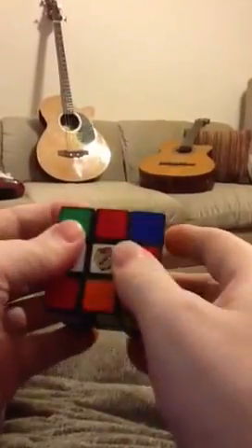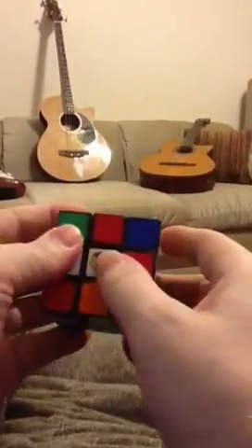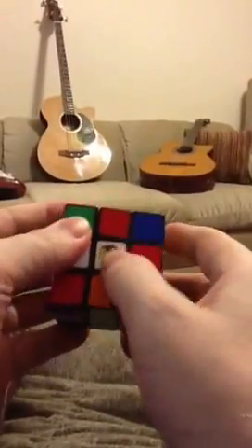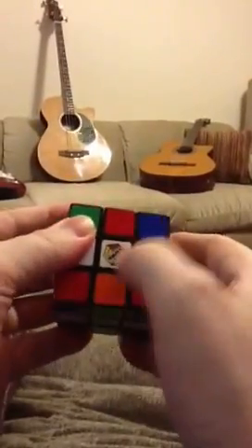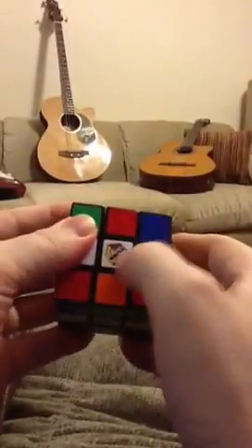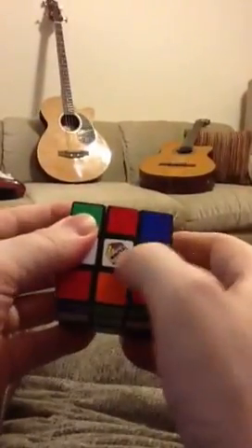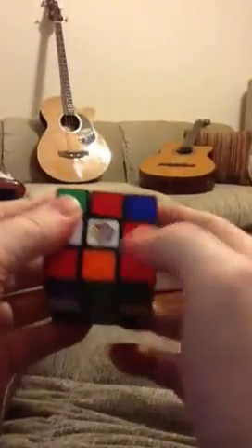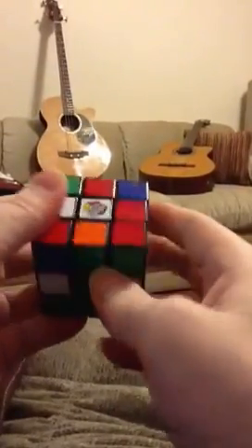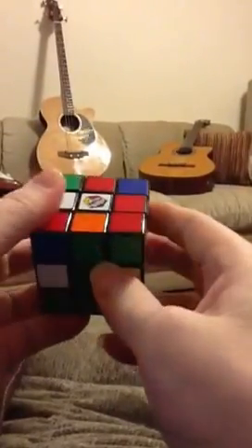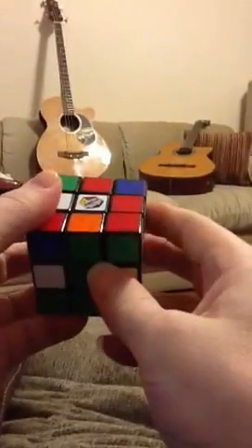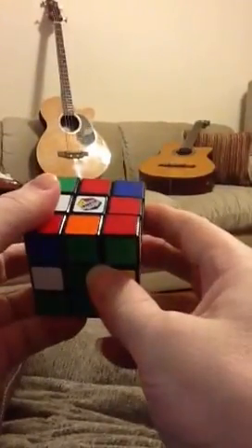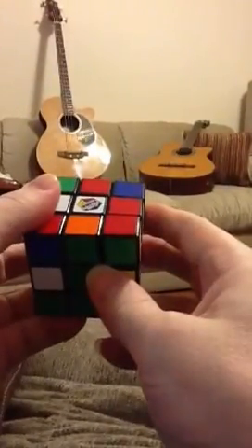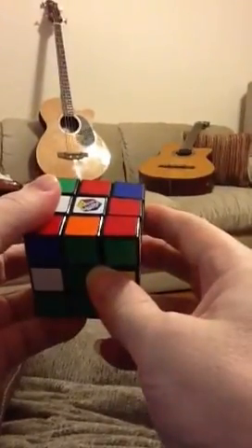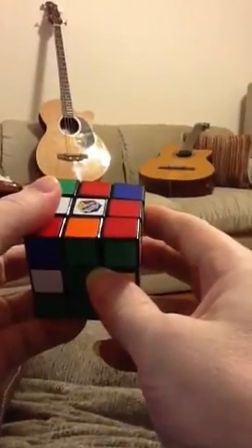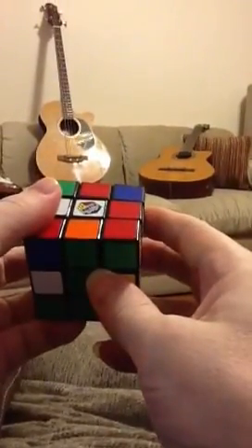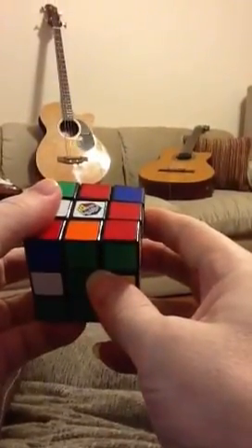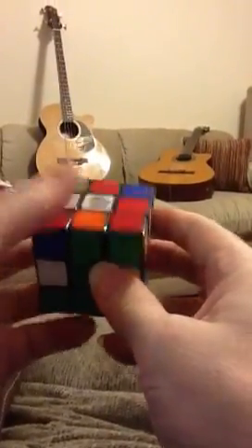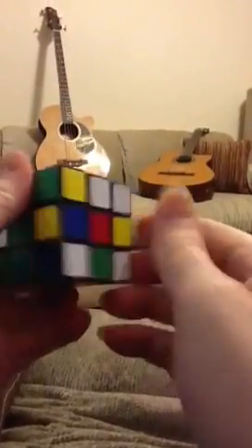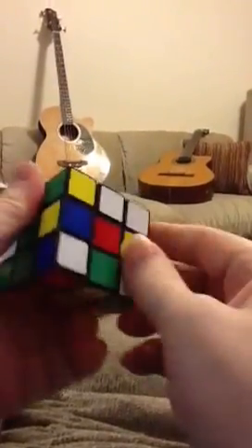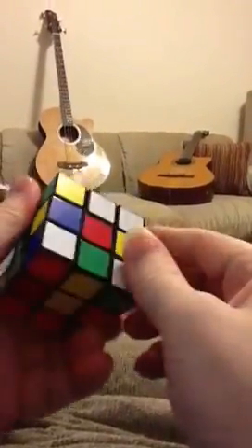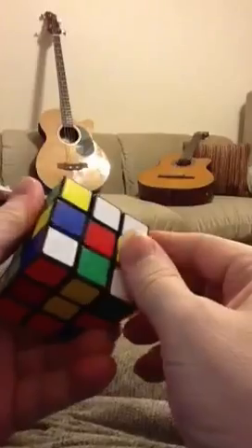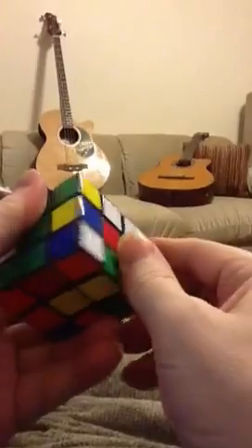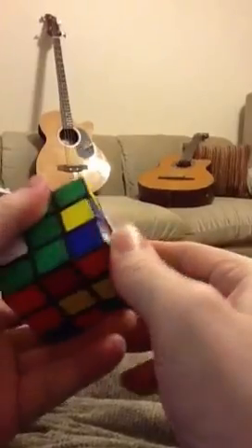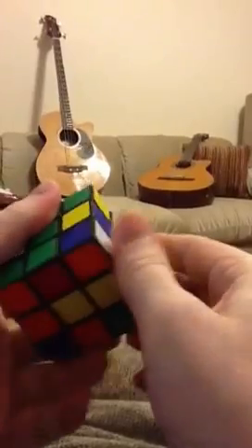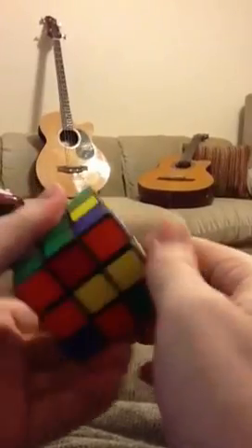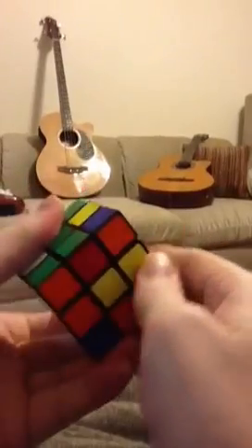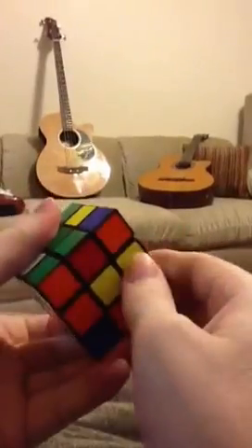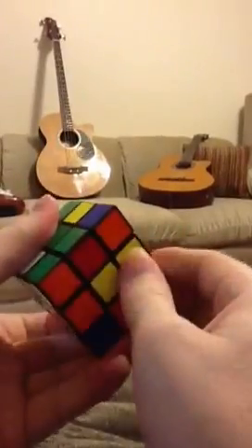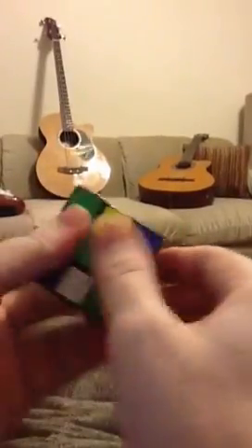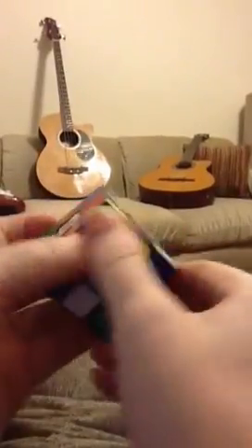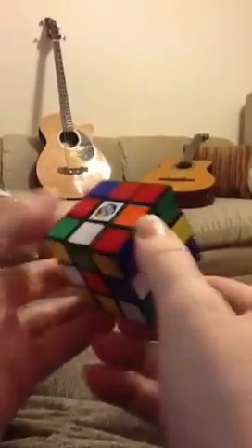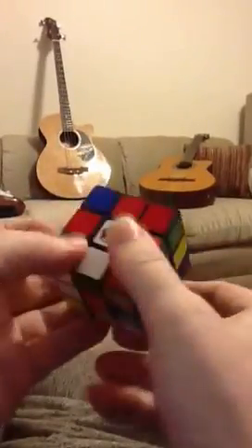I always solve the side with the sticker on it first. So three, two, one, go. Okay, corners. Corners, that's red.